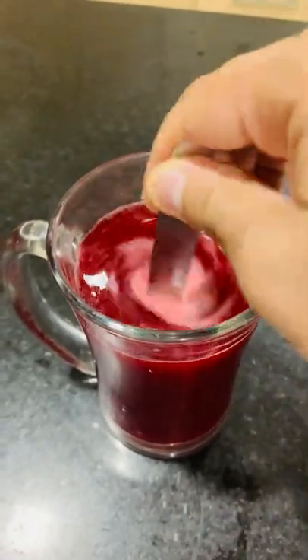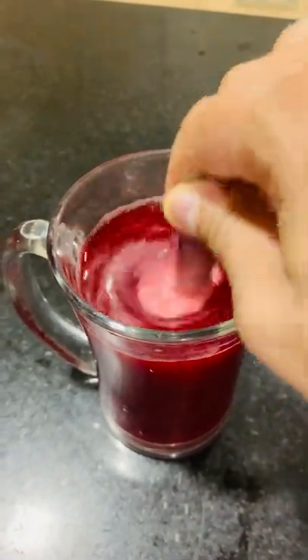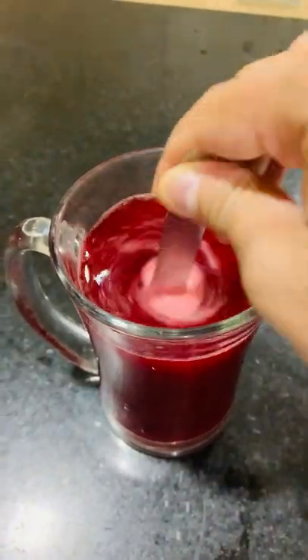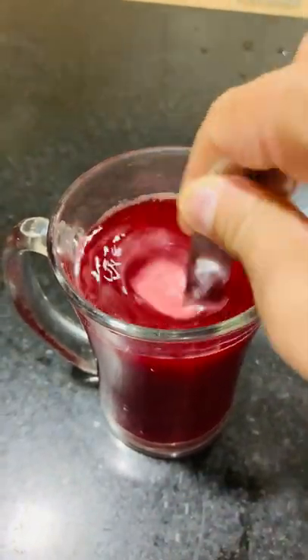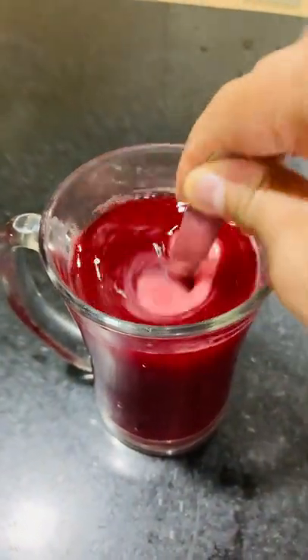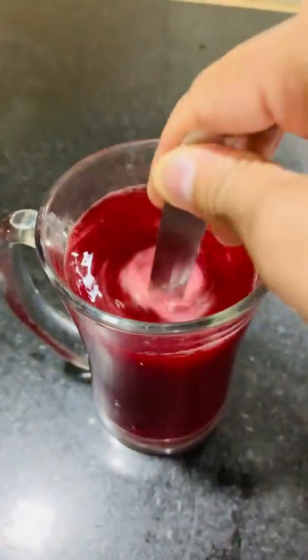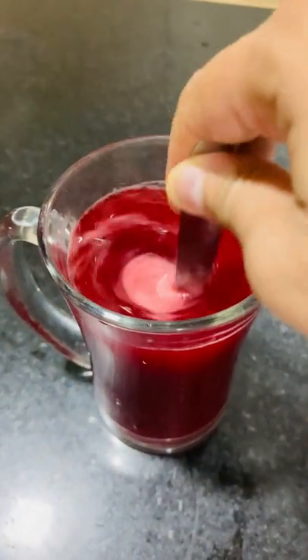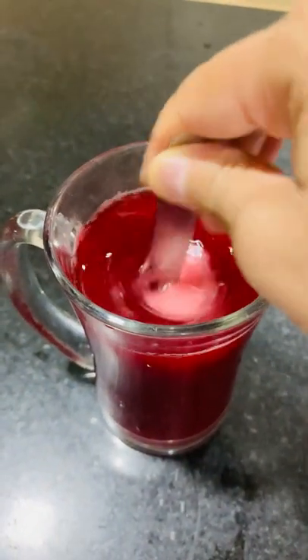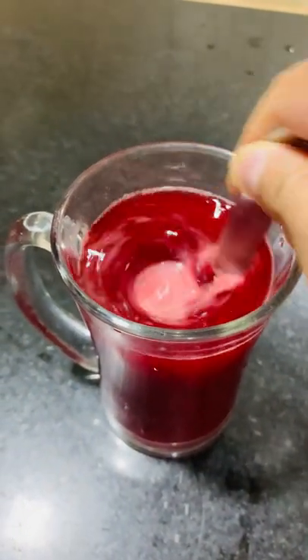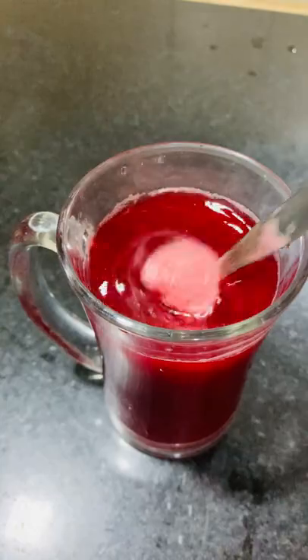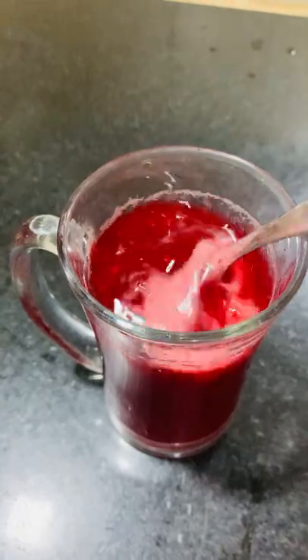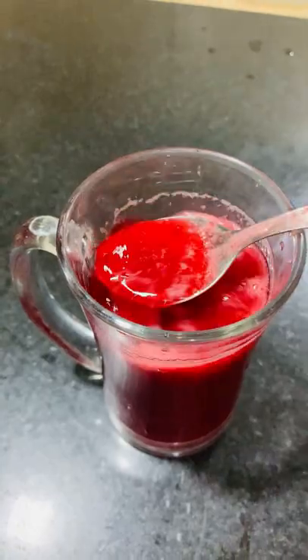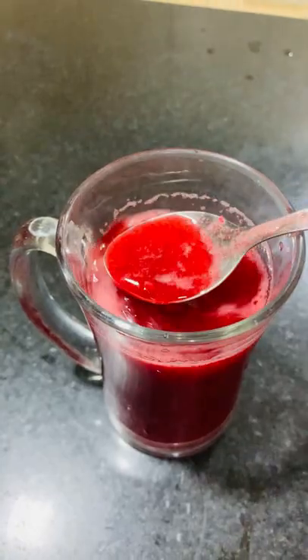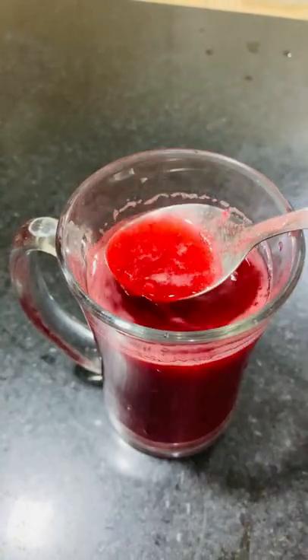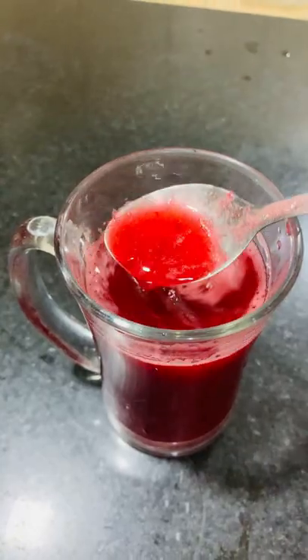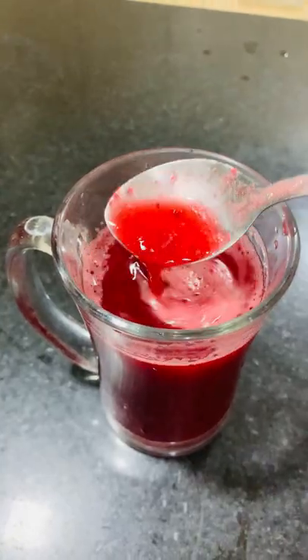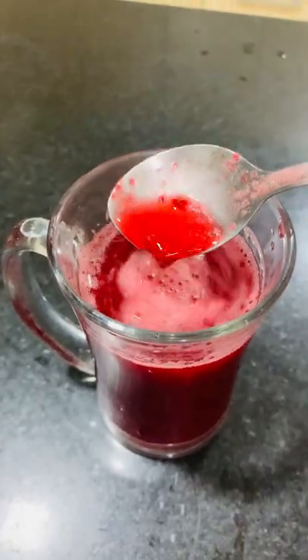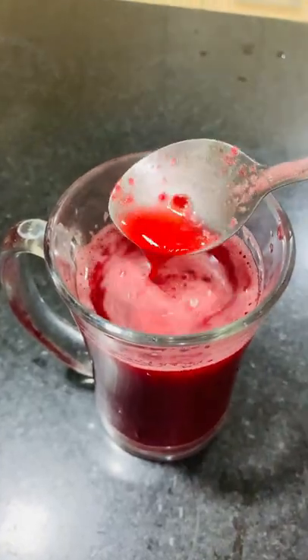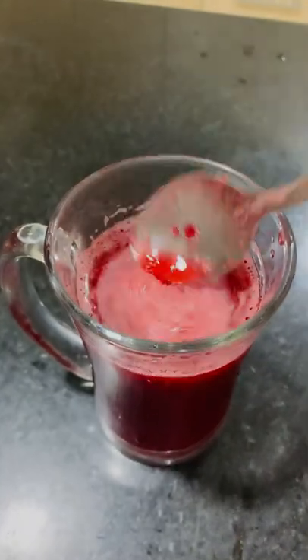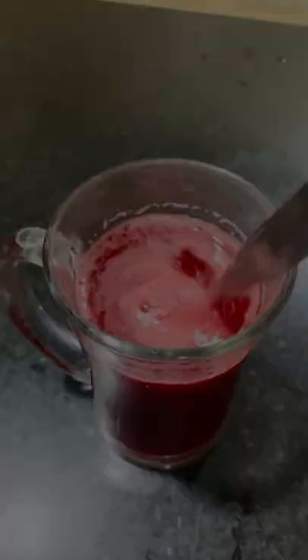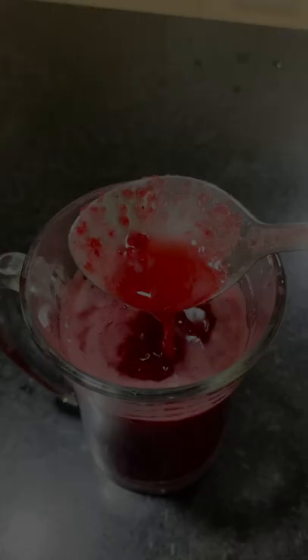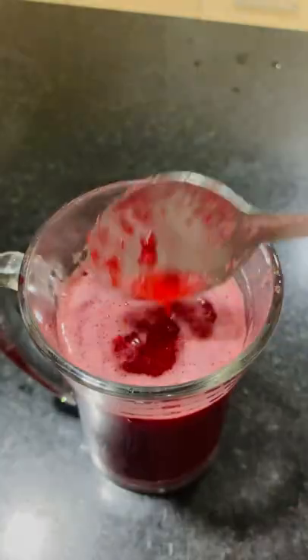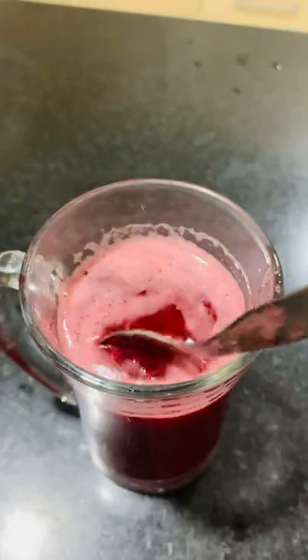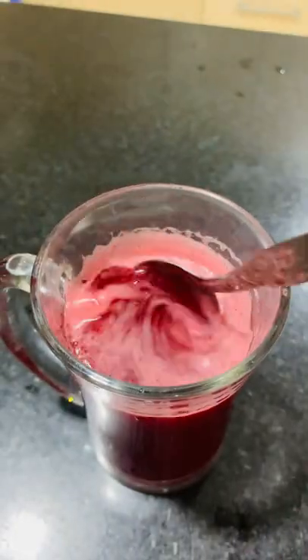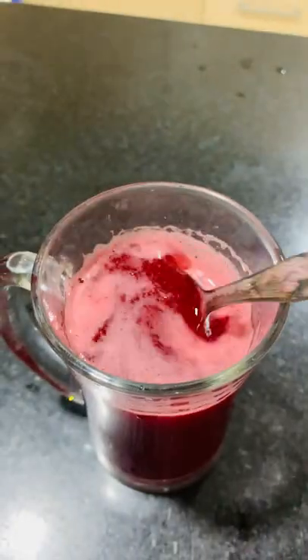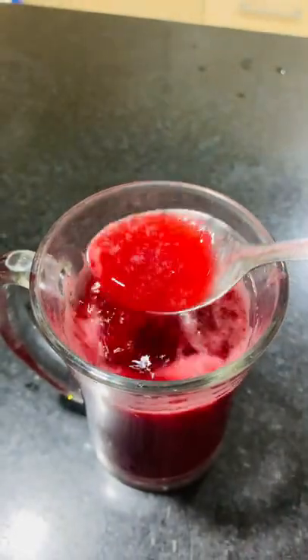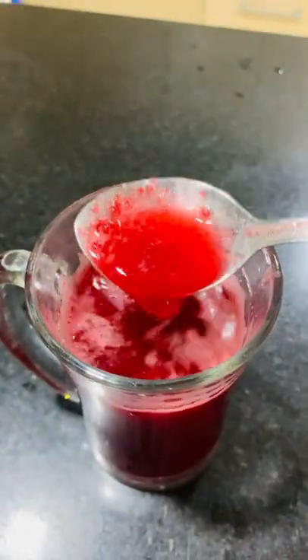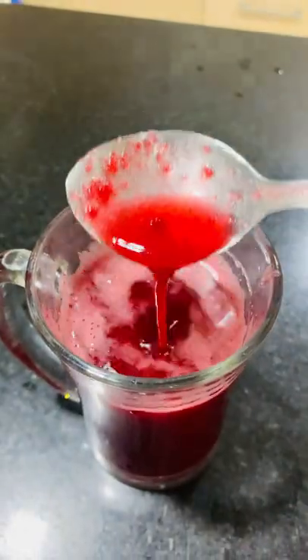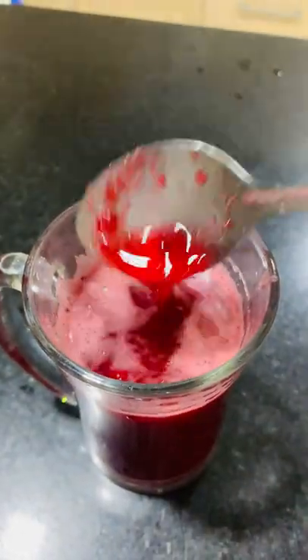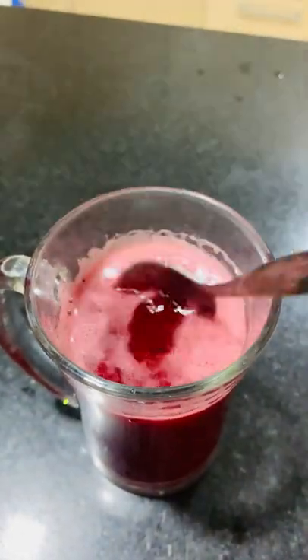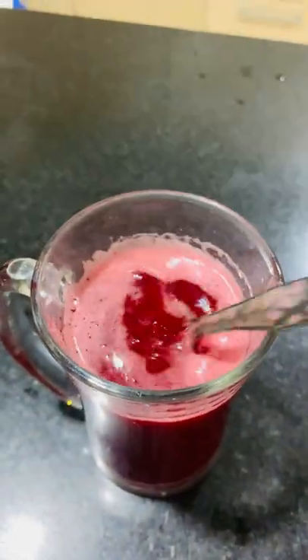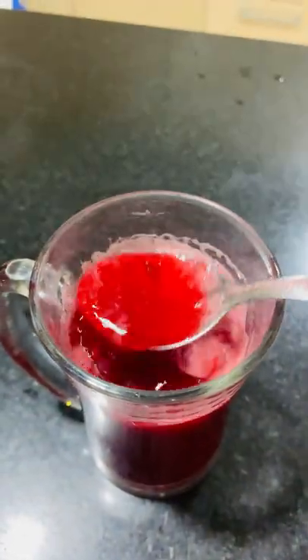The best part about this juice is the taste is not bad. I mean, you think beetroot juice will taste bad, but the taste is good!